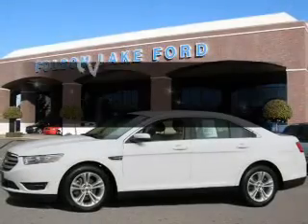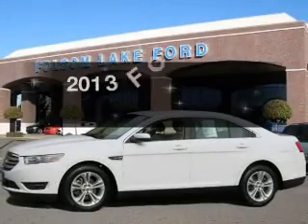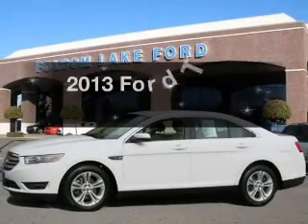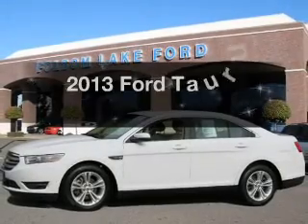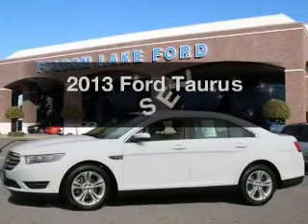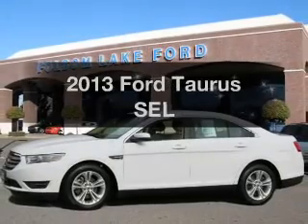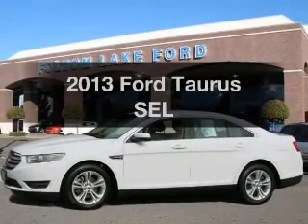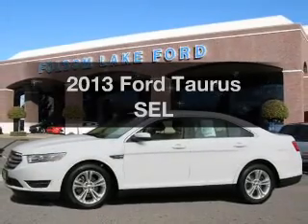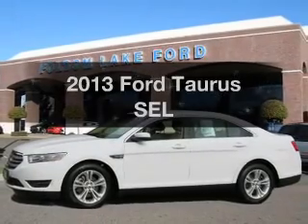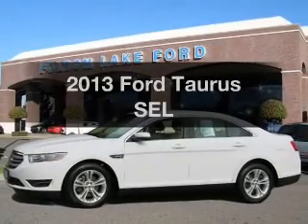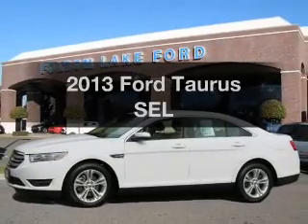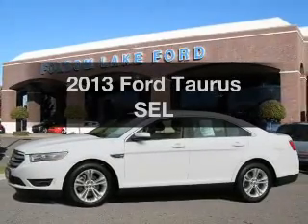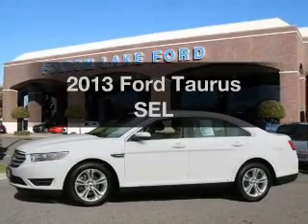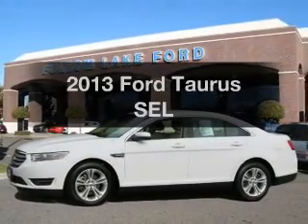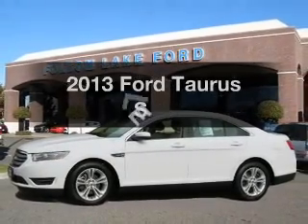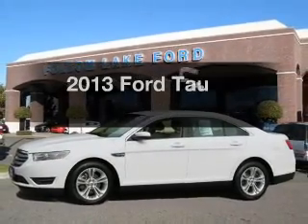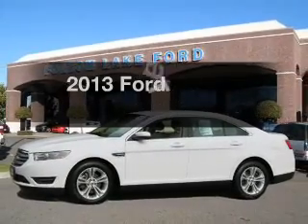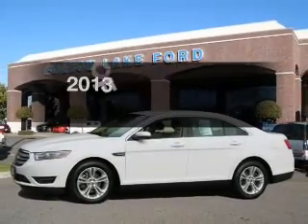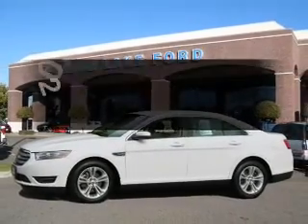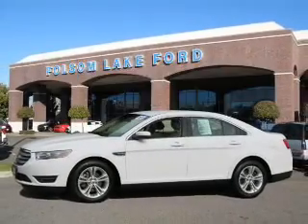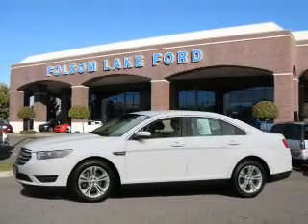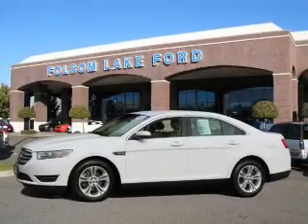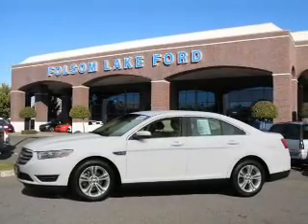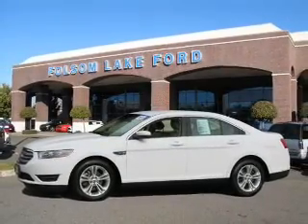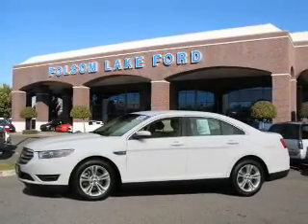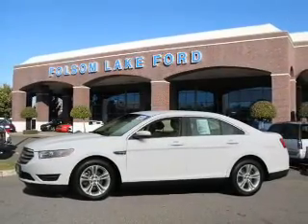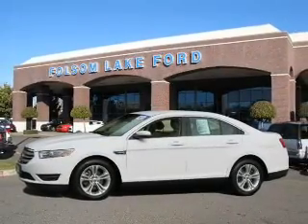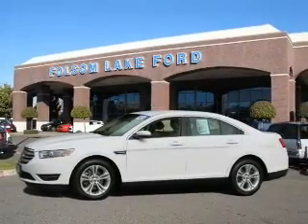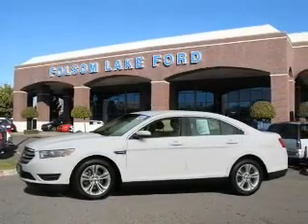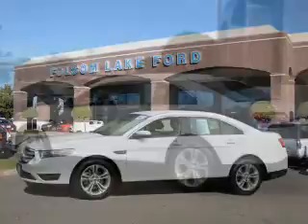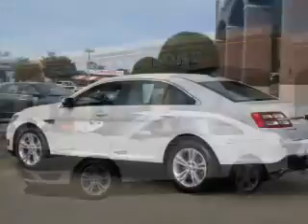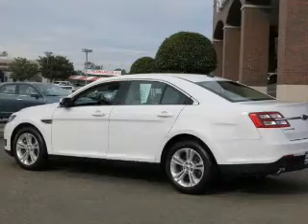Introducing the 2013 Ford Taurus. This is the set of wheels you've been looking for.